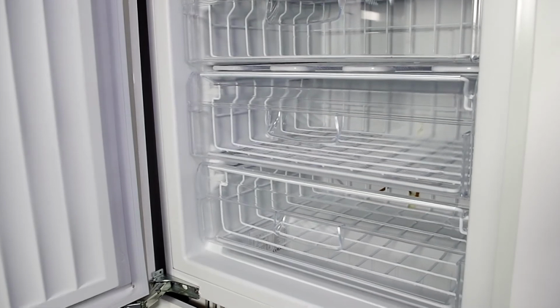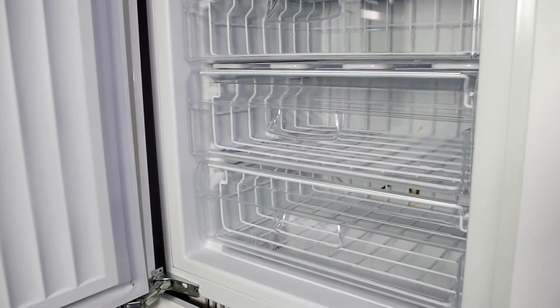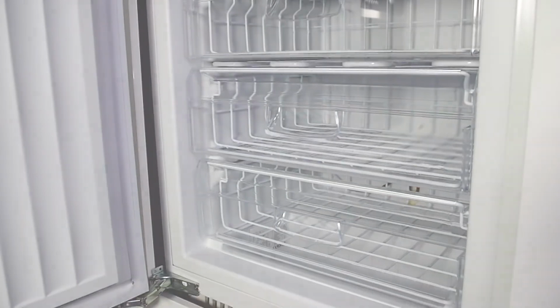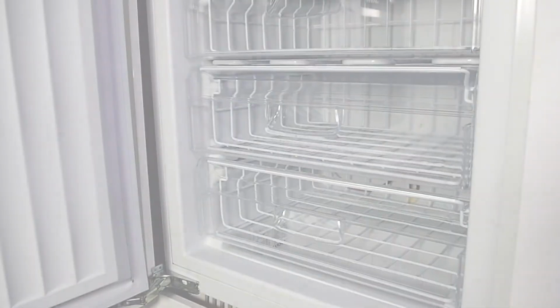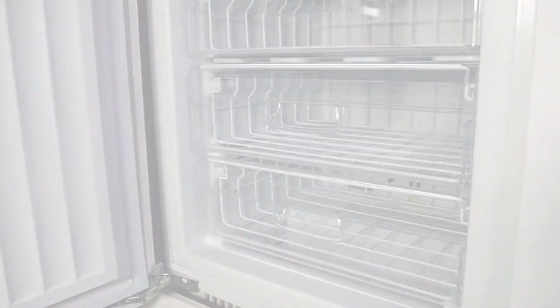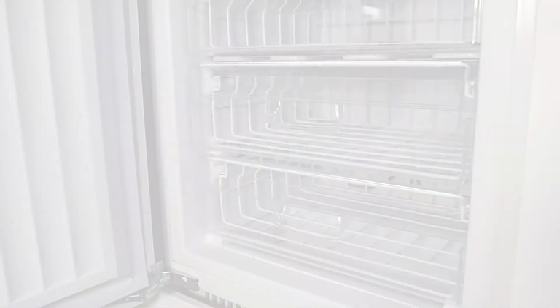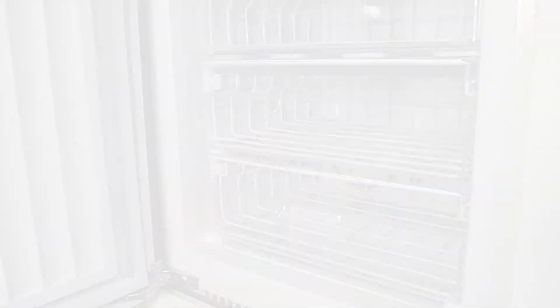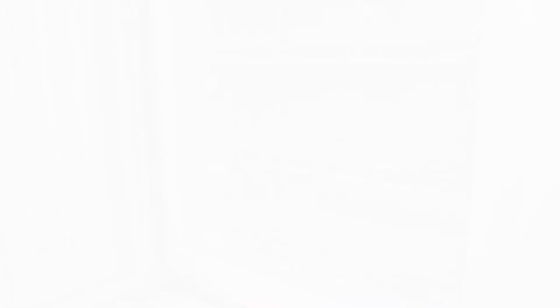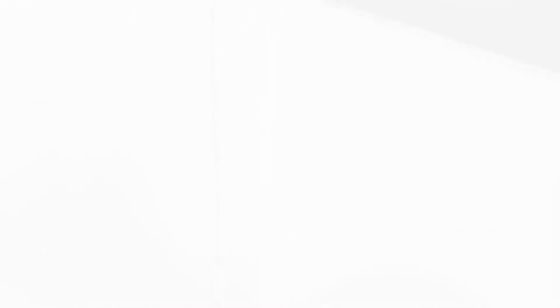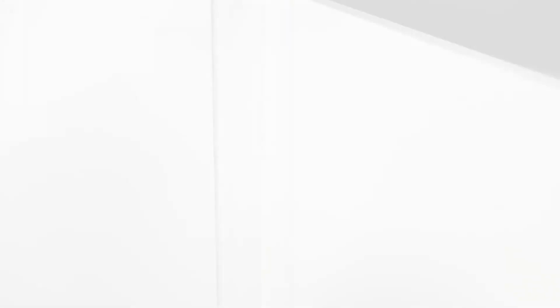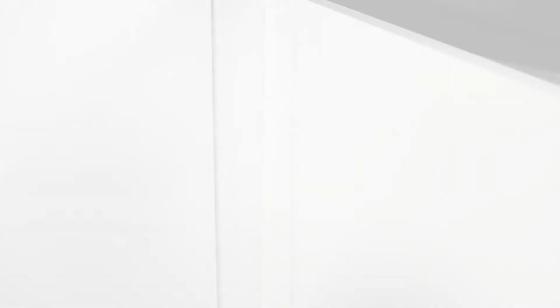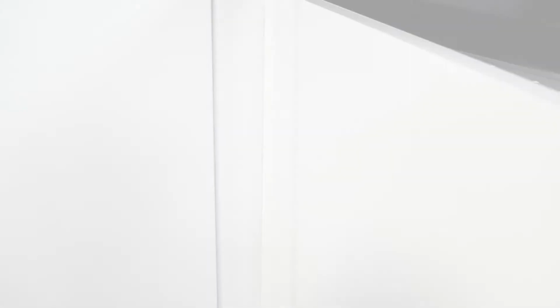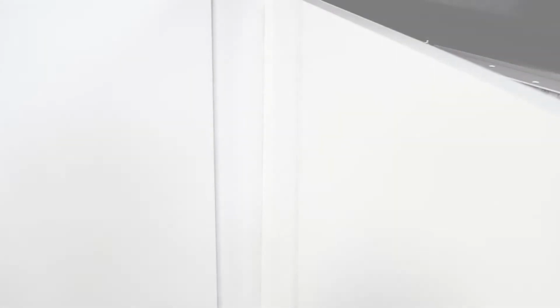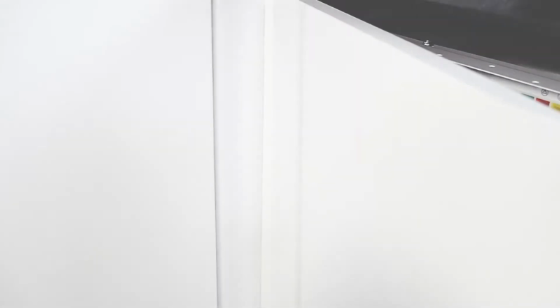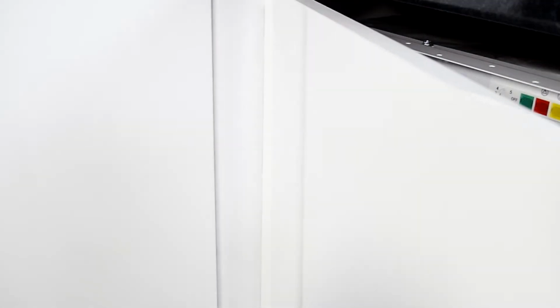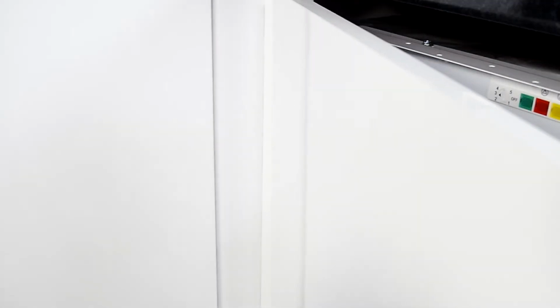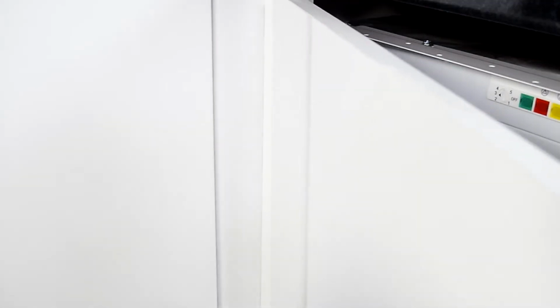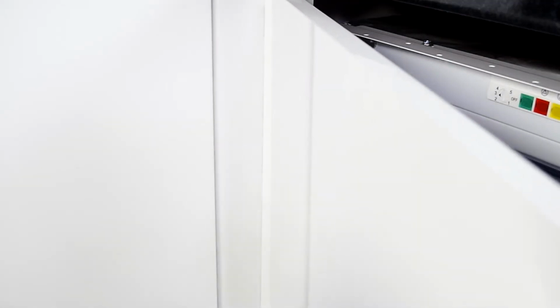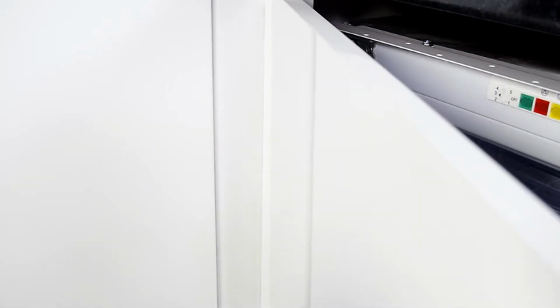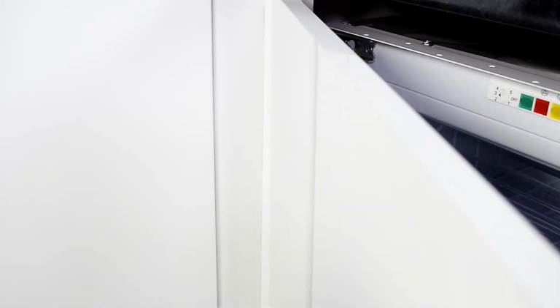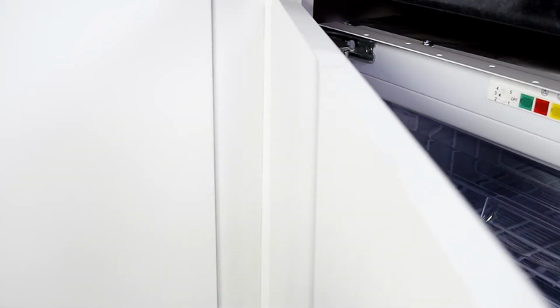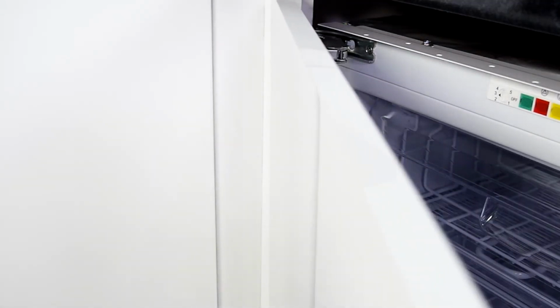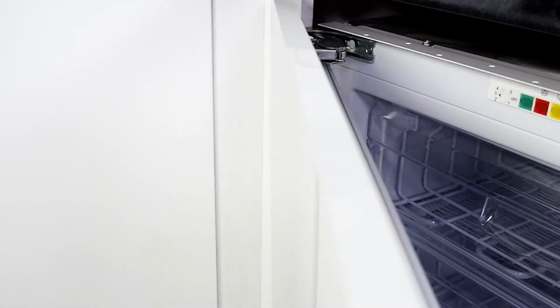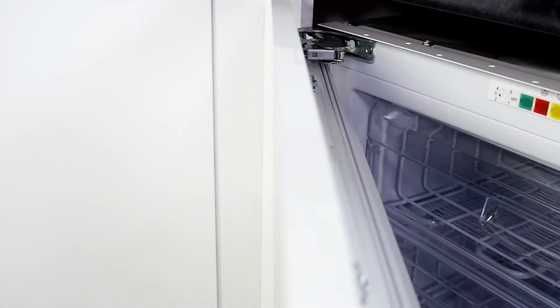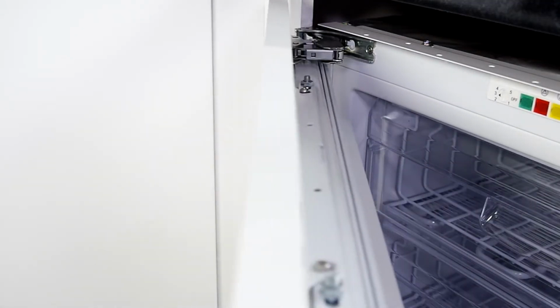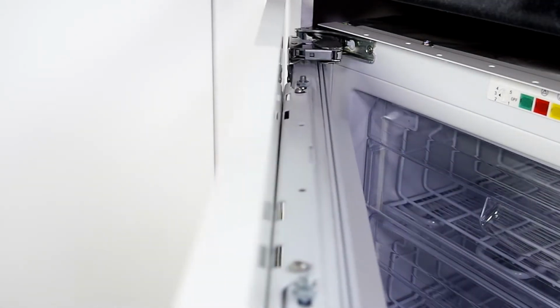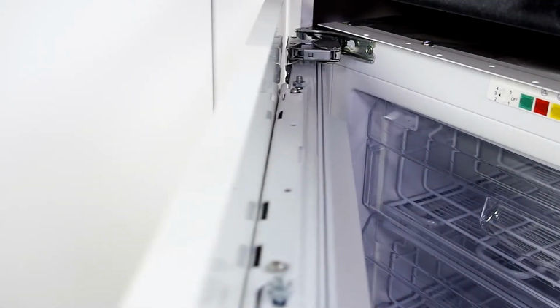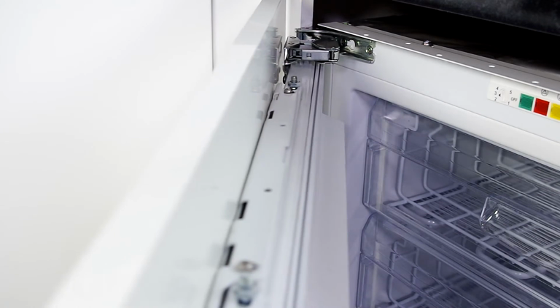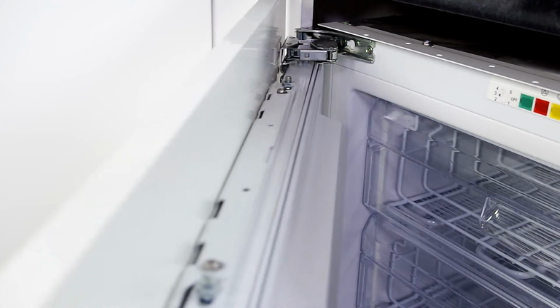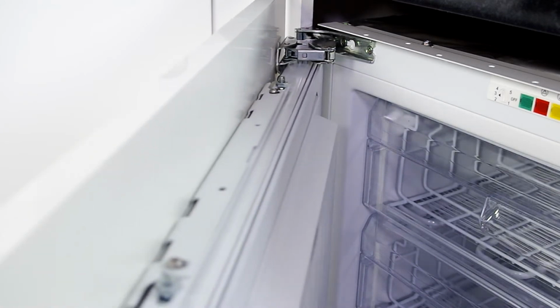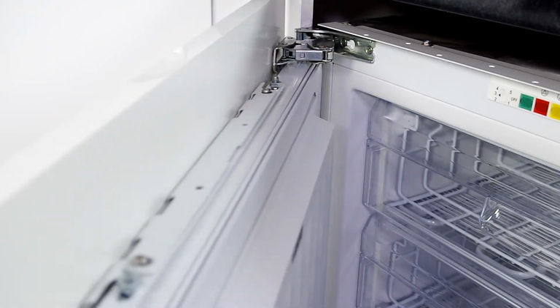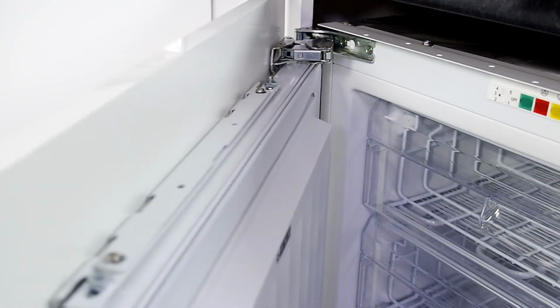This appliance also comes with an ice cube box, which is great if you like your drinks to be ice cold.